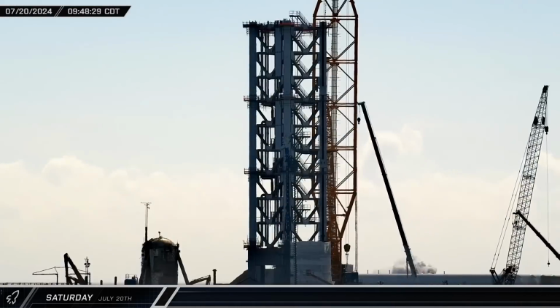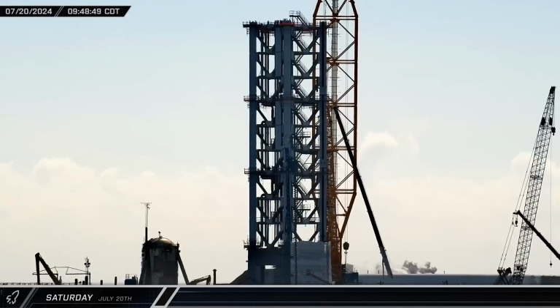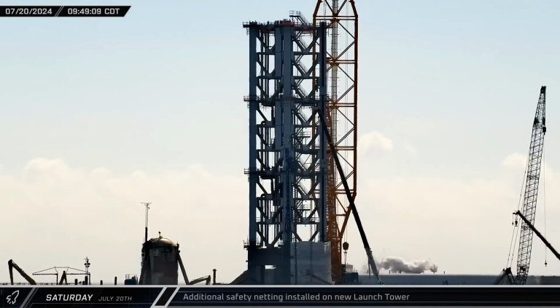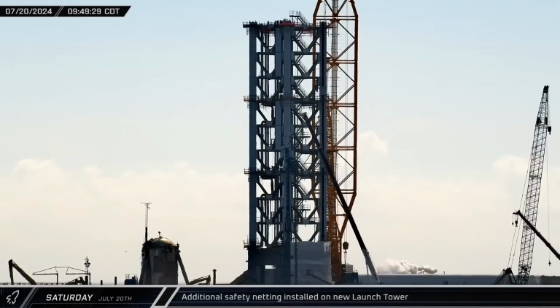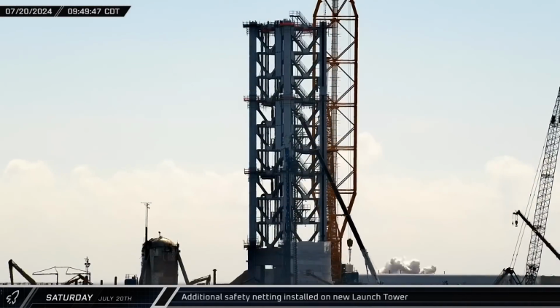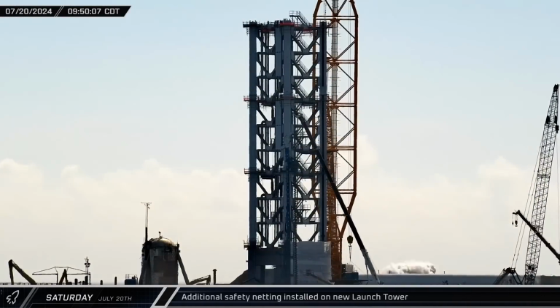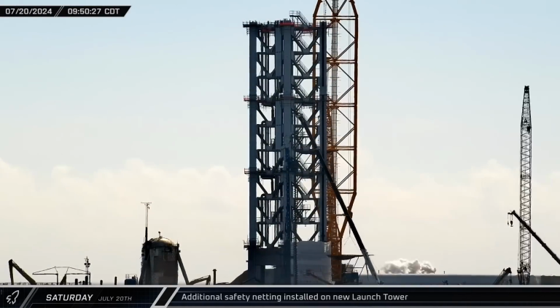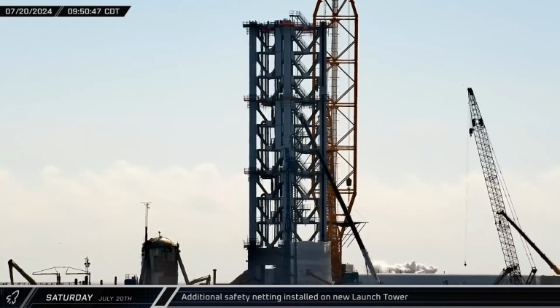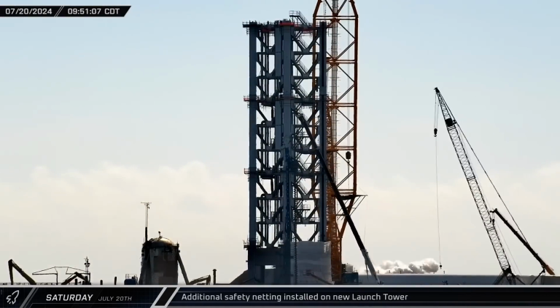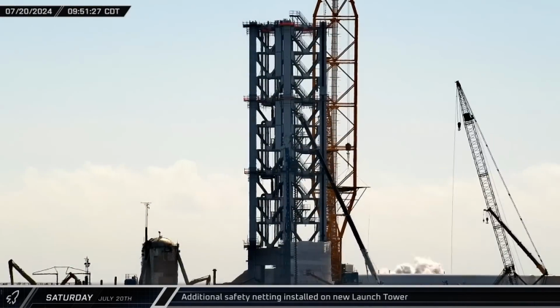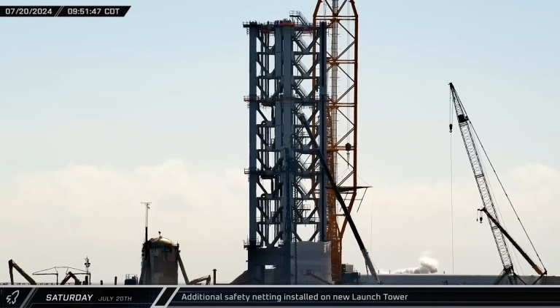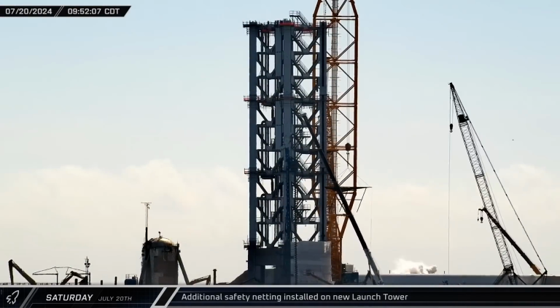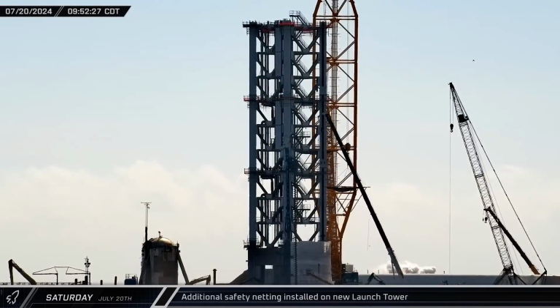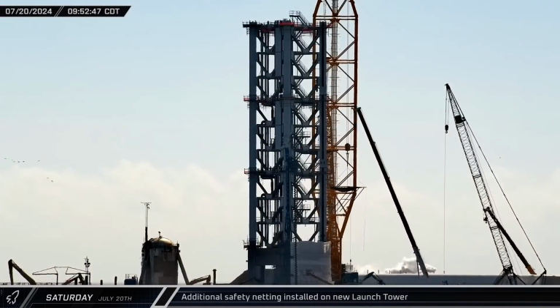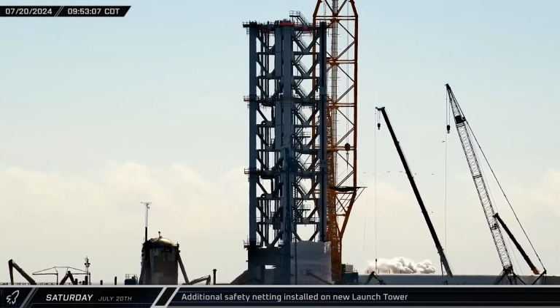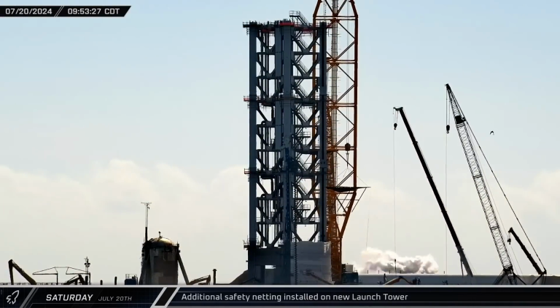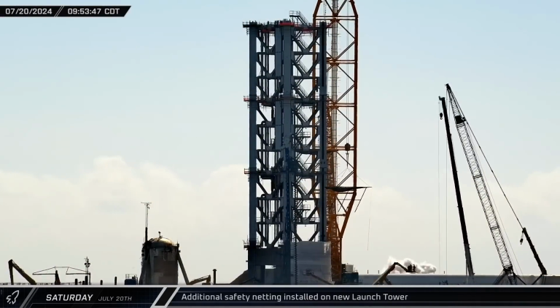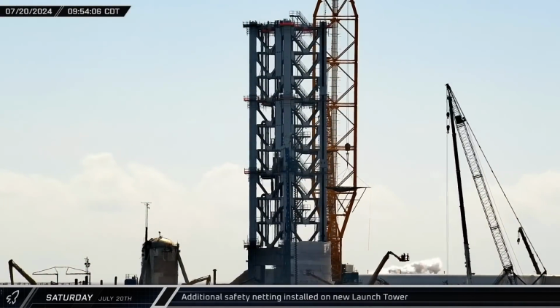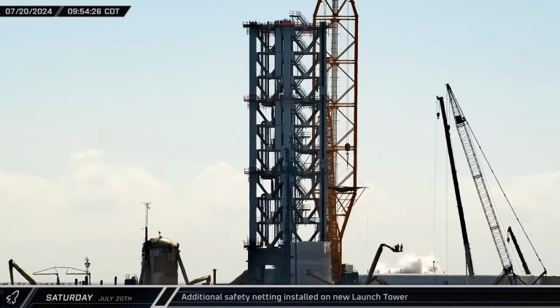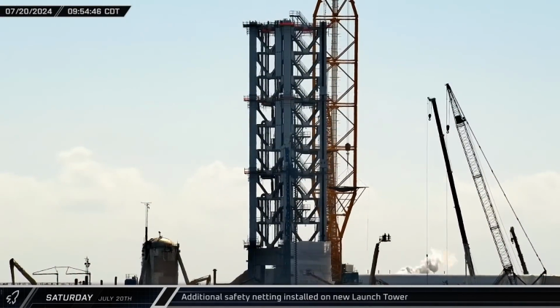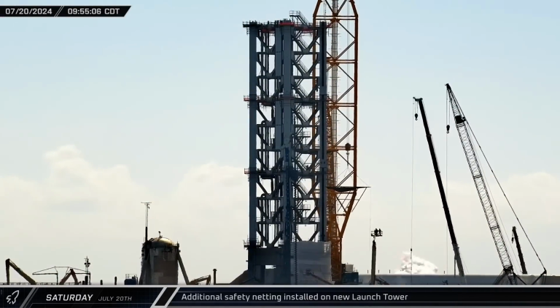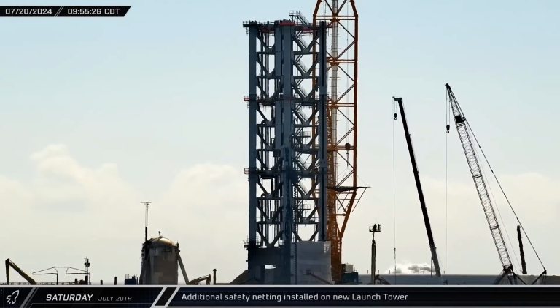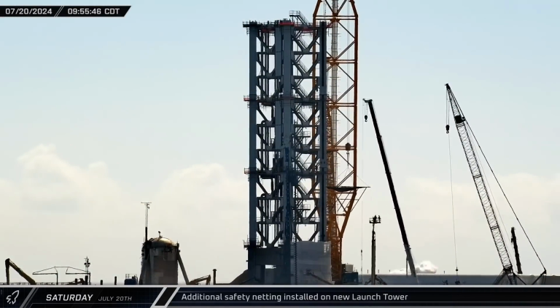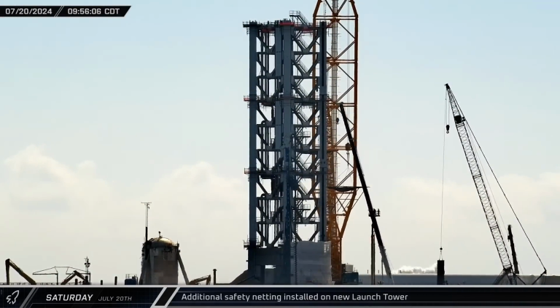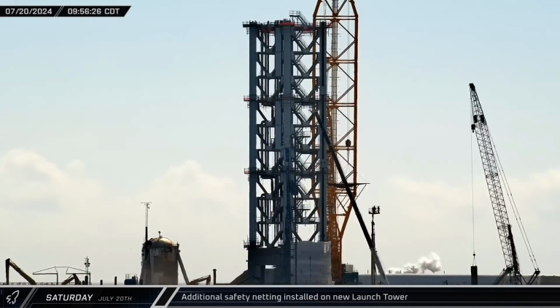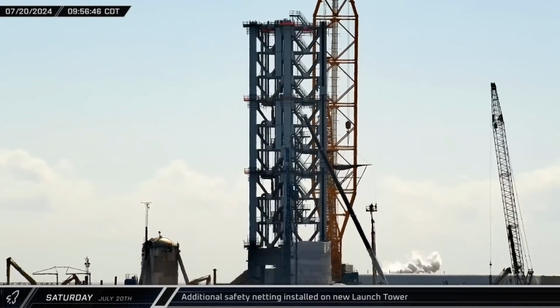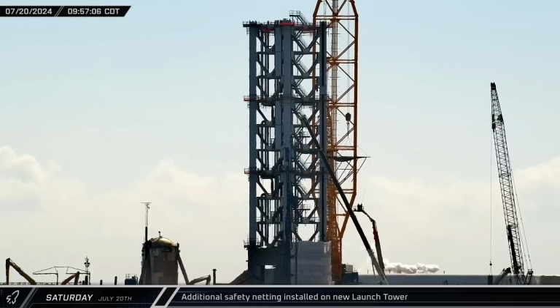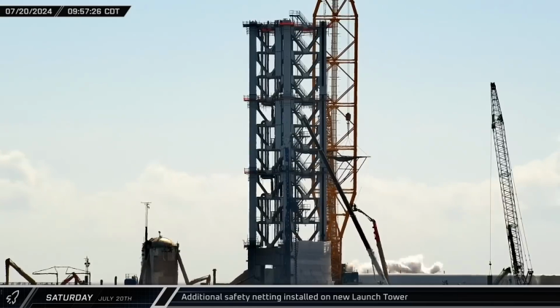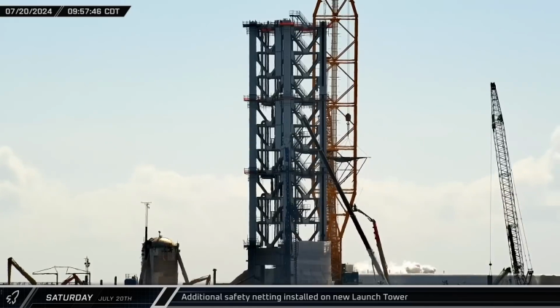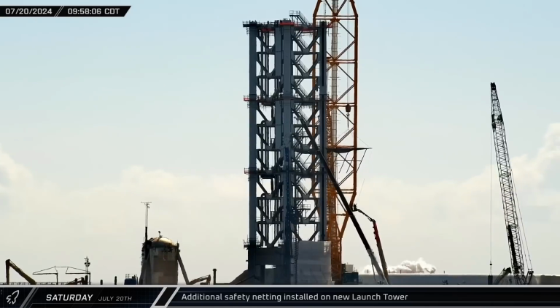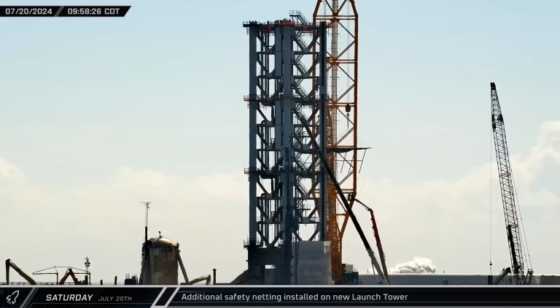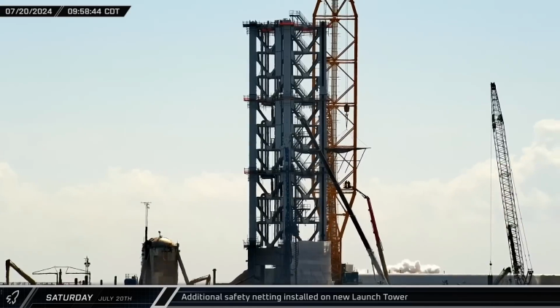After sunrise, another section of safety netting was raised and installed on the side of the under-construction launch tower.